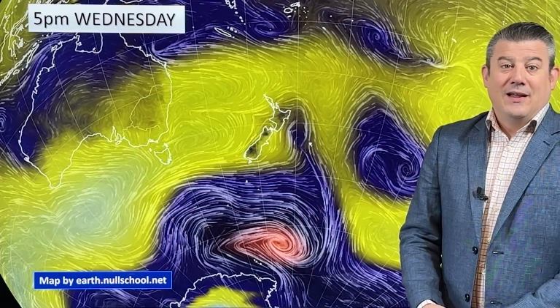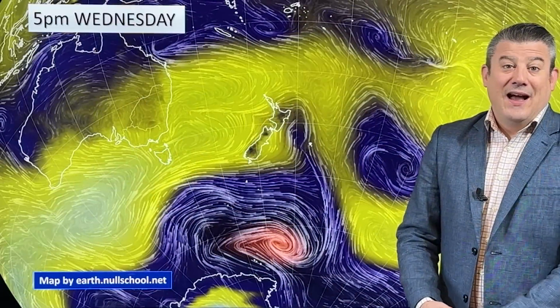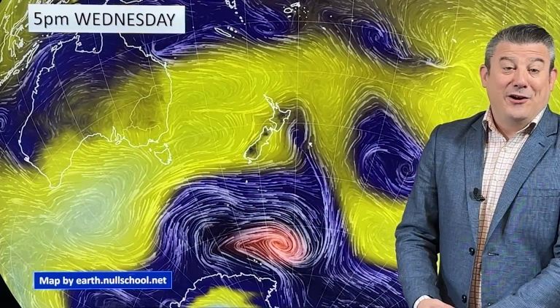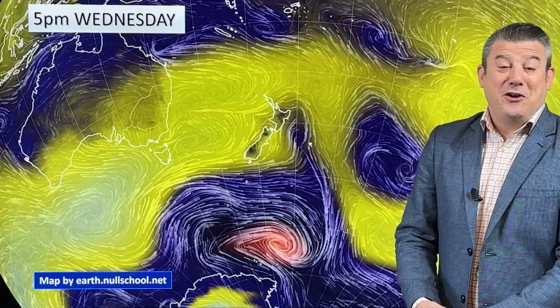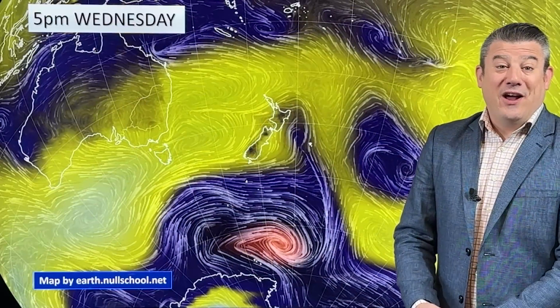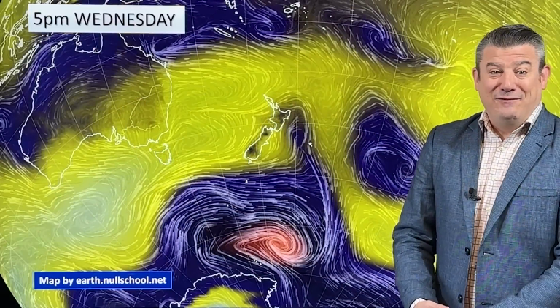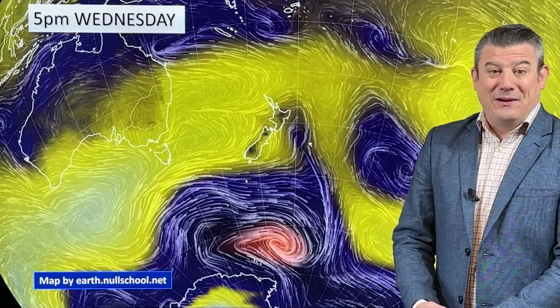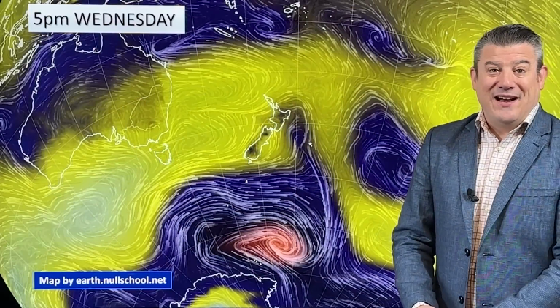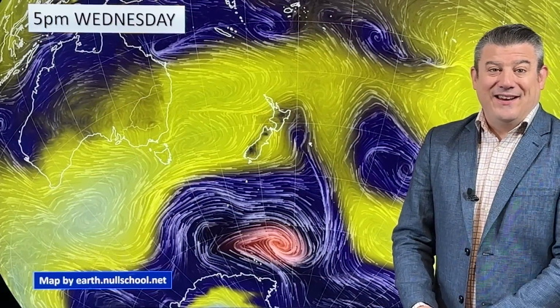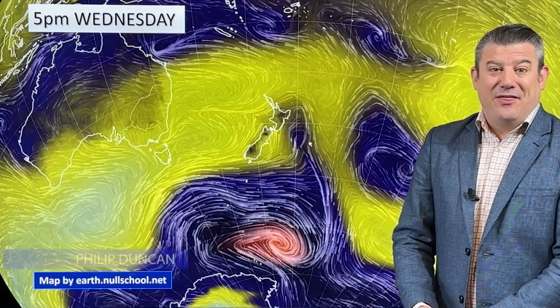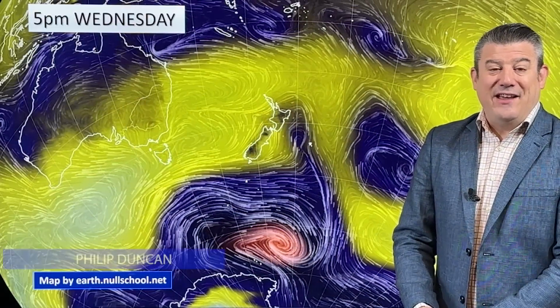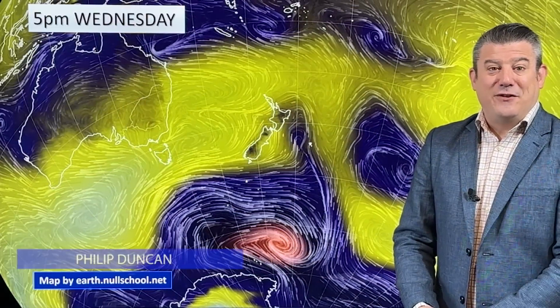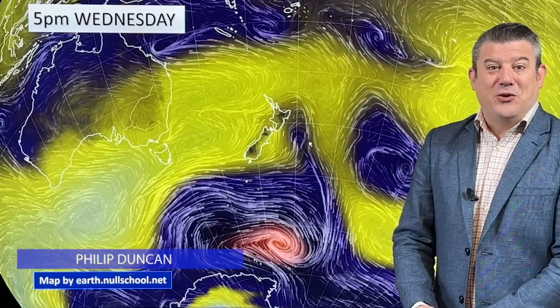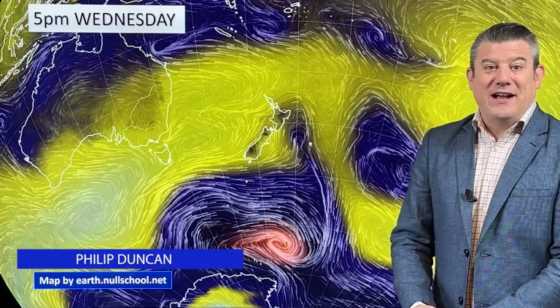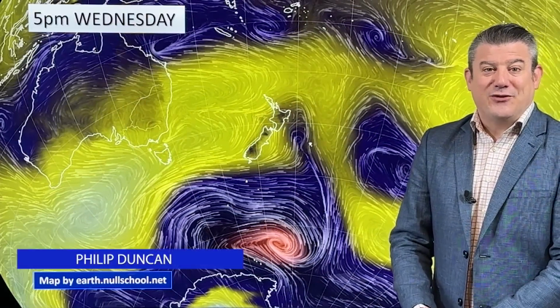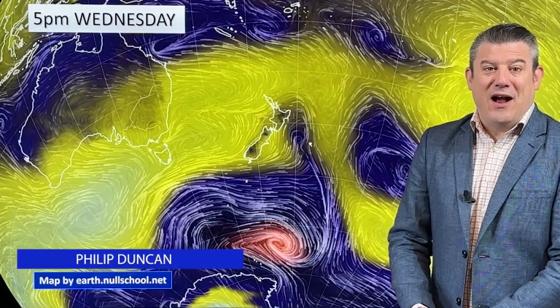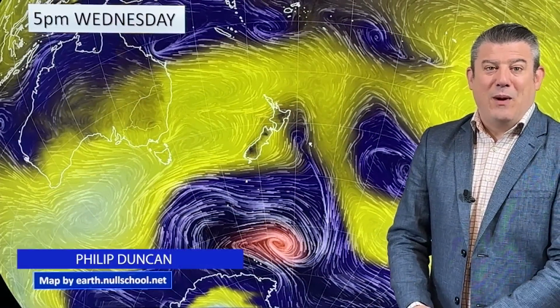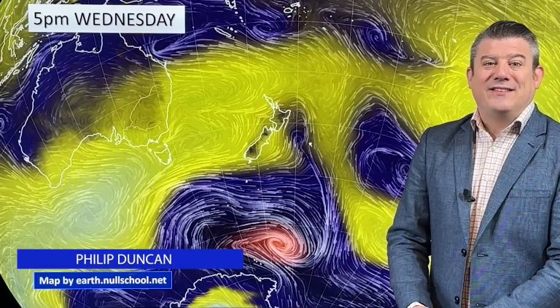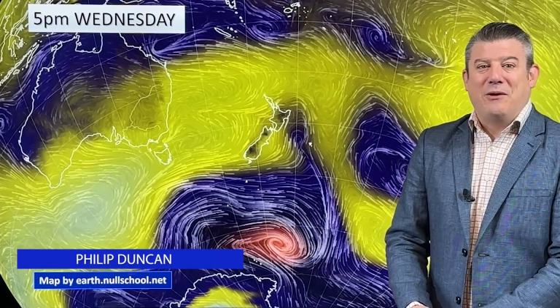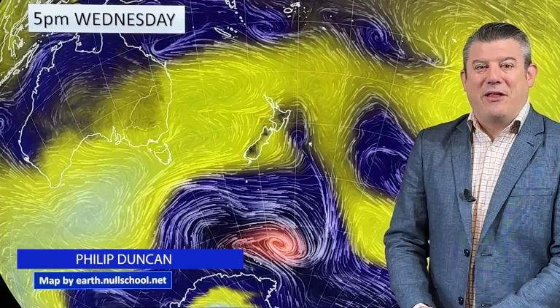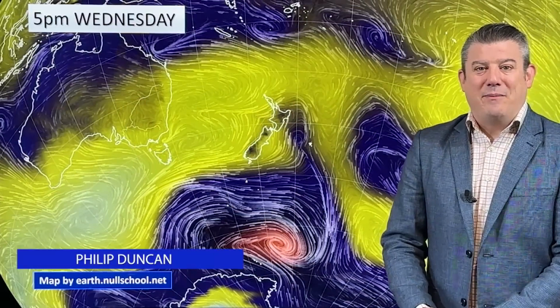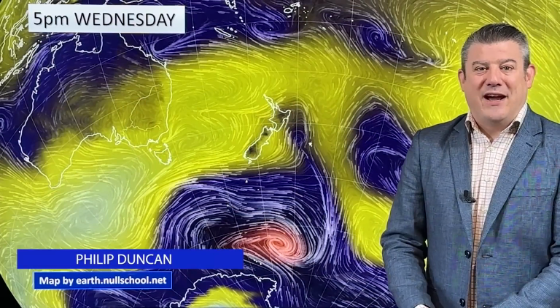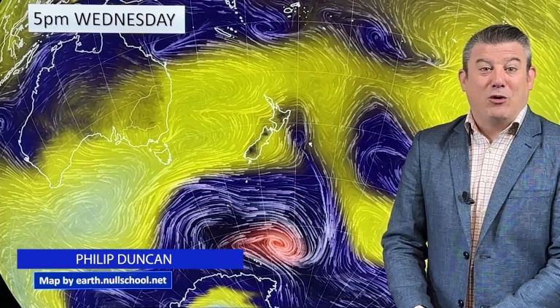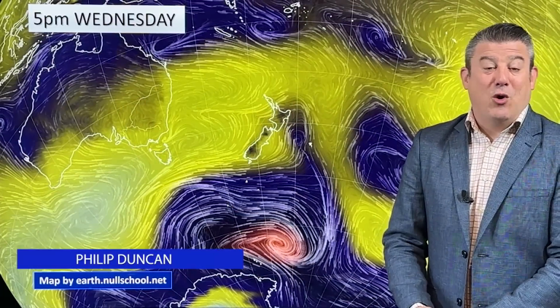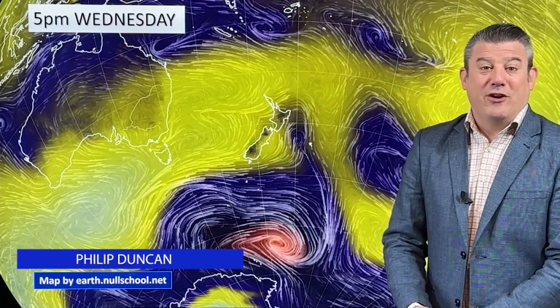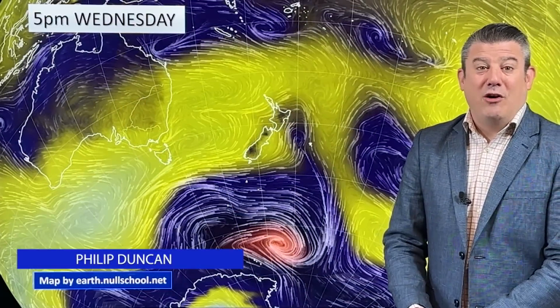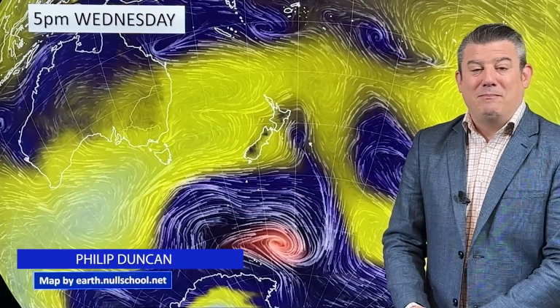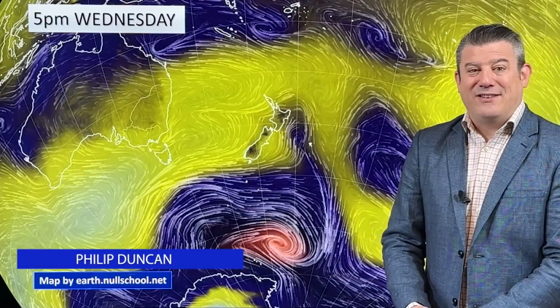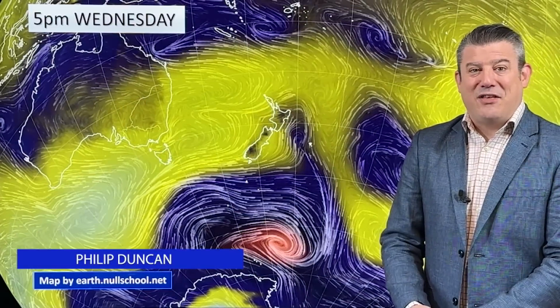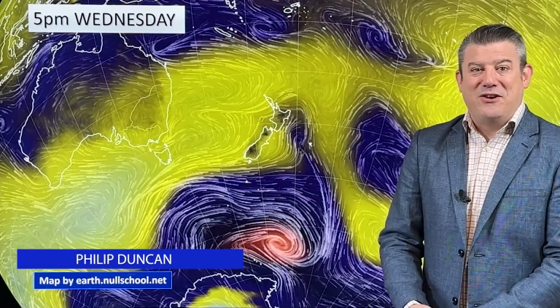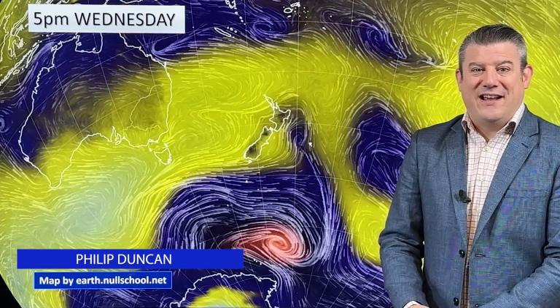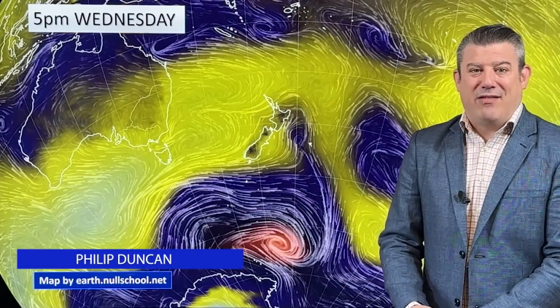Hello, kia ora. I'm Philip Duncan and thank you for joining us for our Wednesday weather update, recorded on March the 13th.